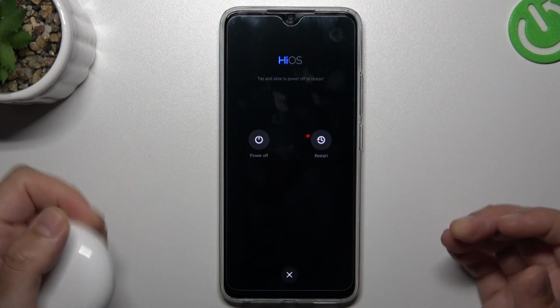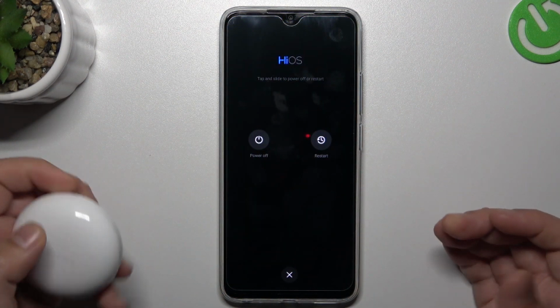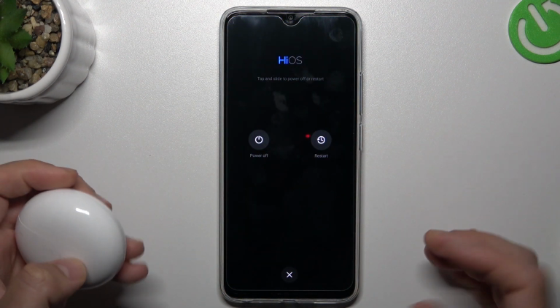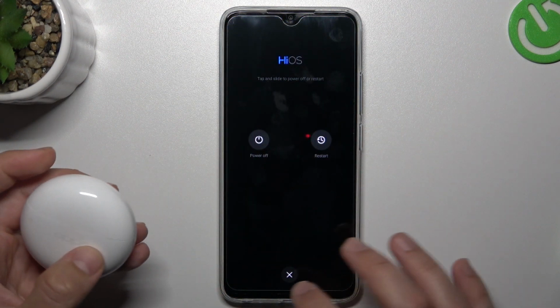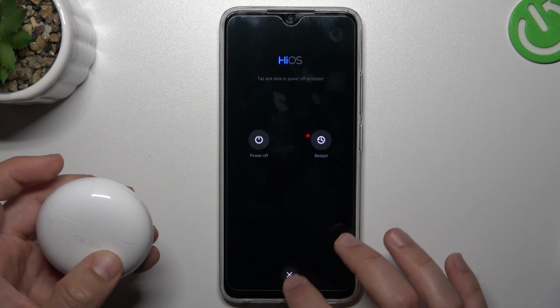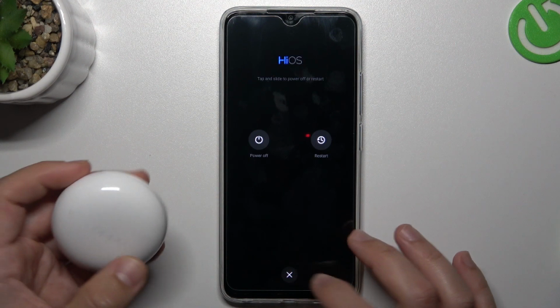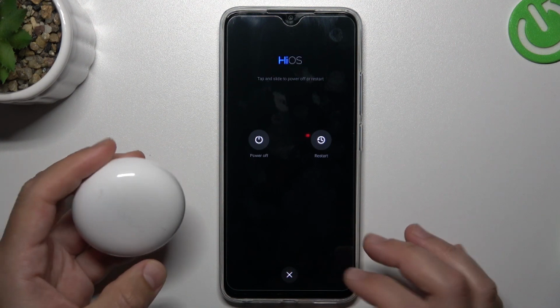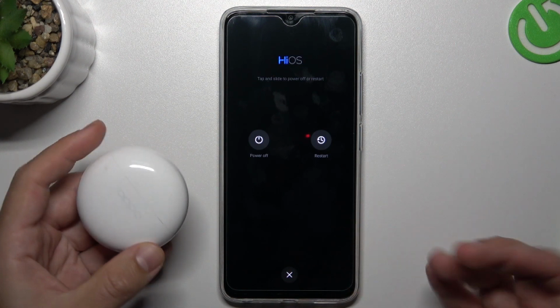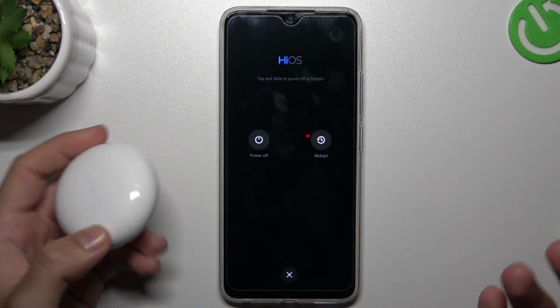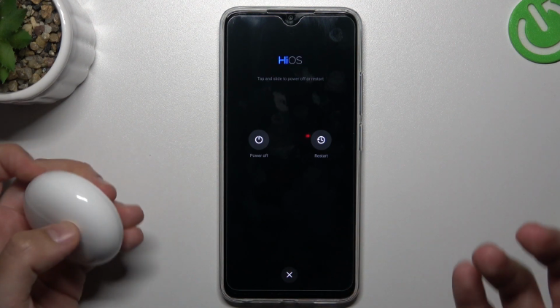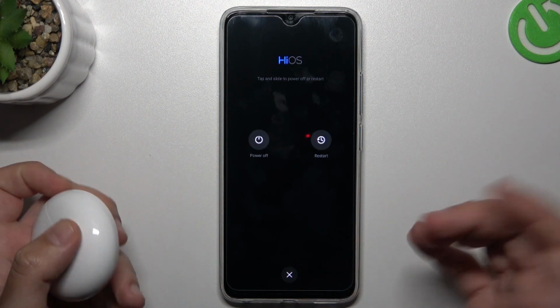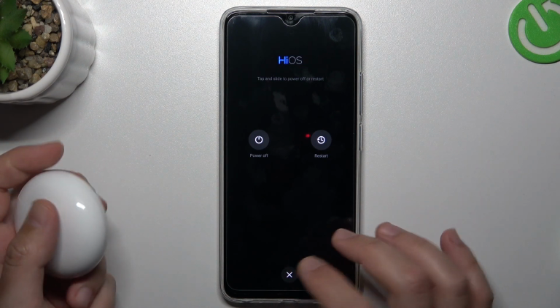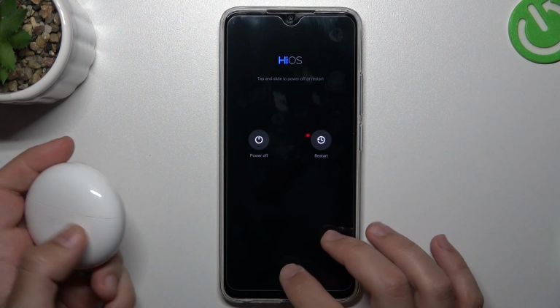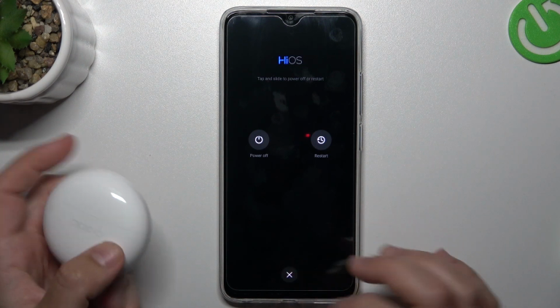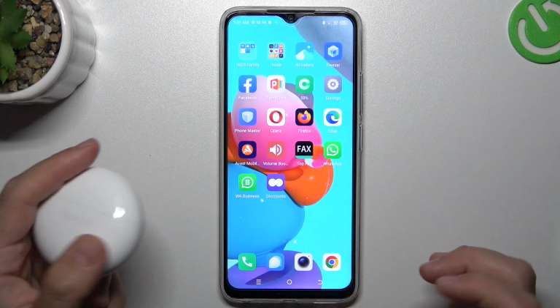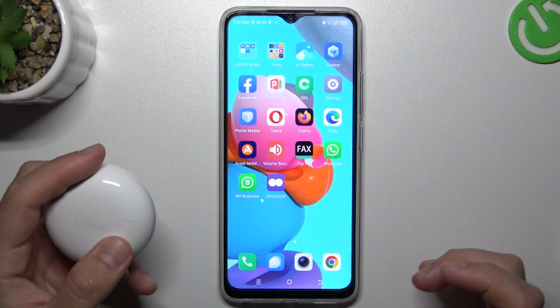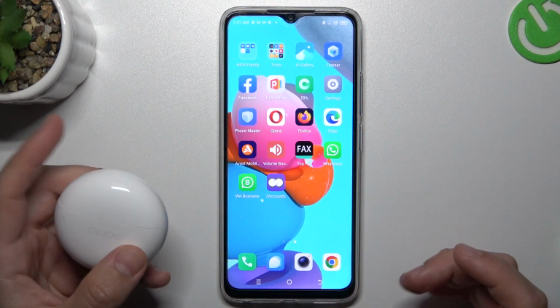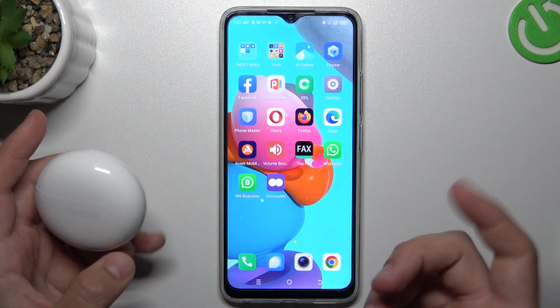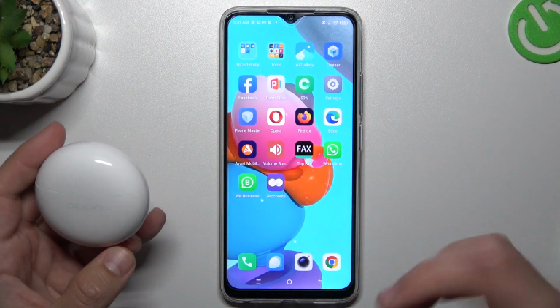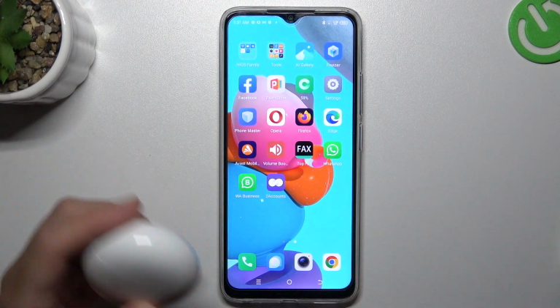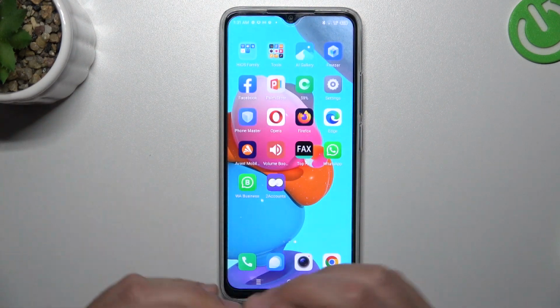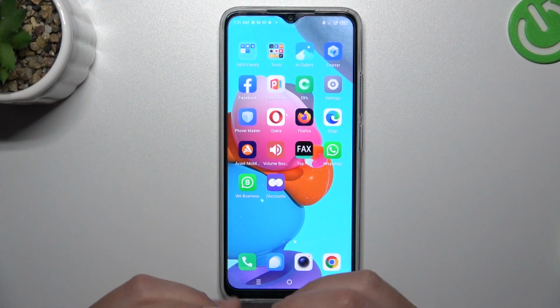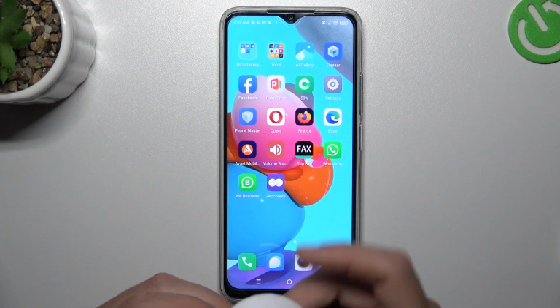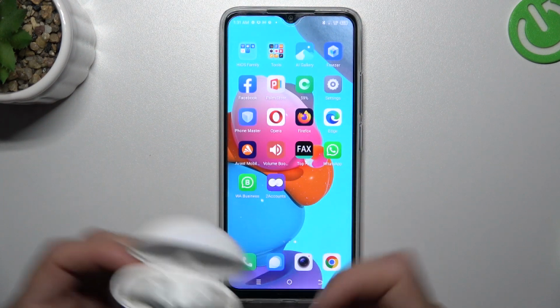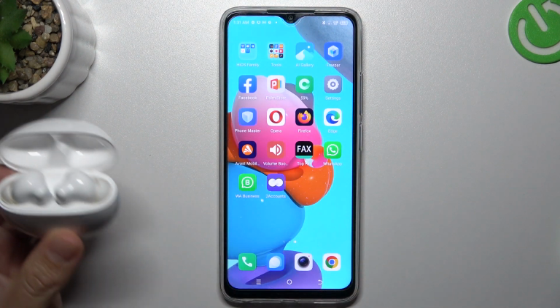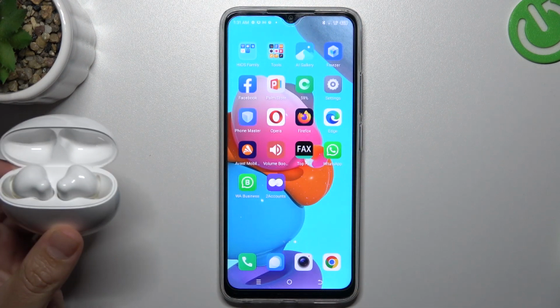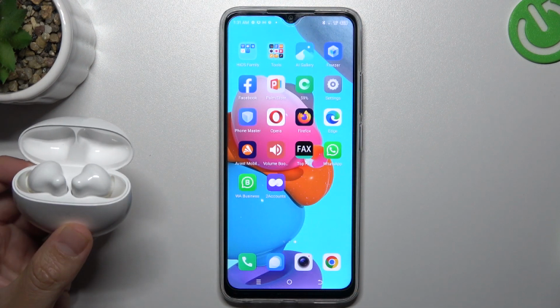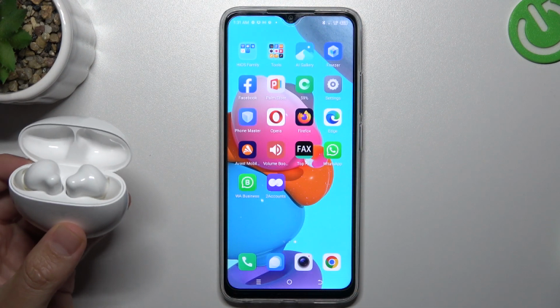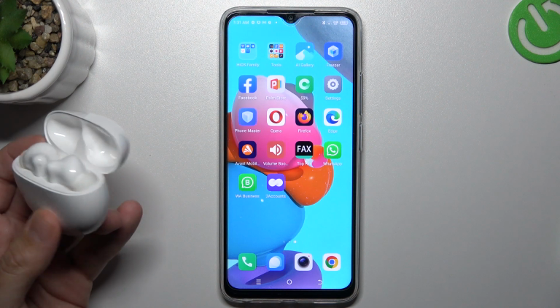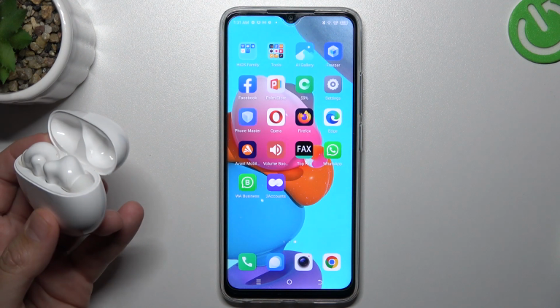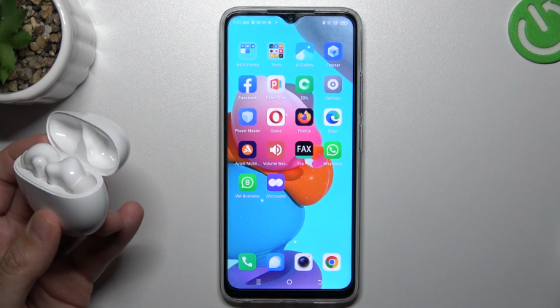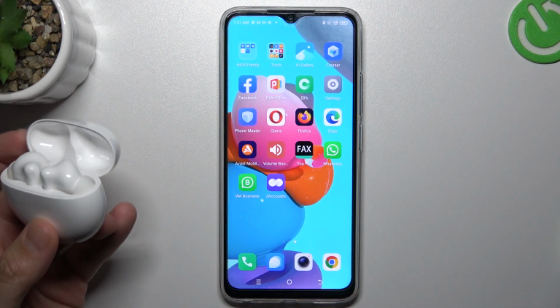A little bit obvious, I know, but sometimes it does work, so just try it. Also, at the start you have to be sure that your Bluetooth accessory is in pairing mode.